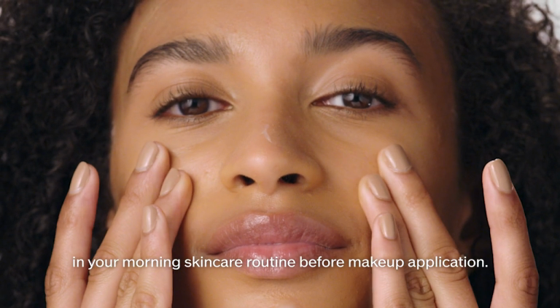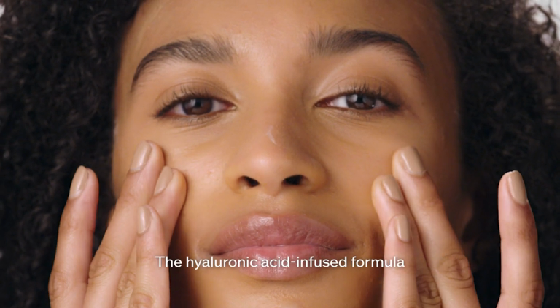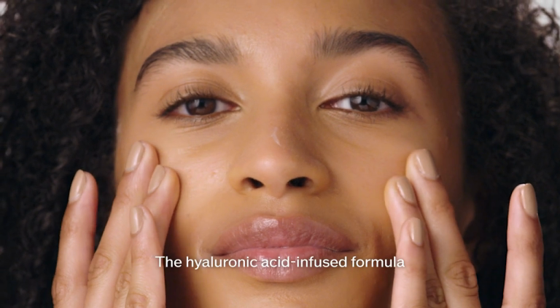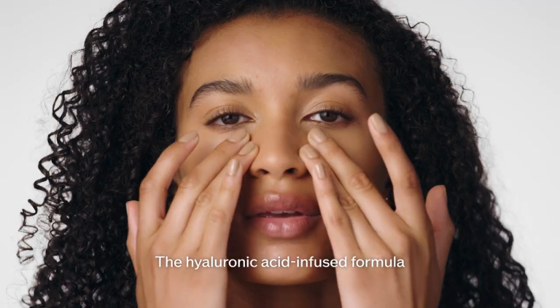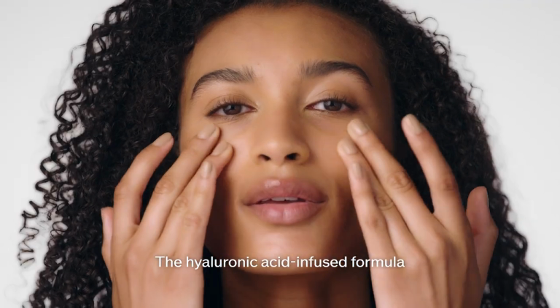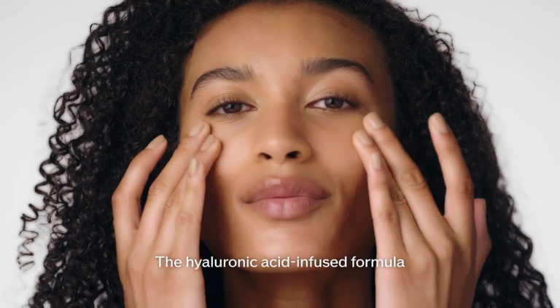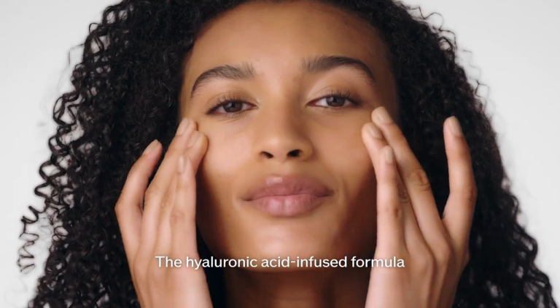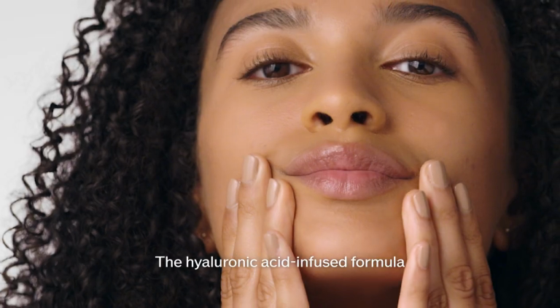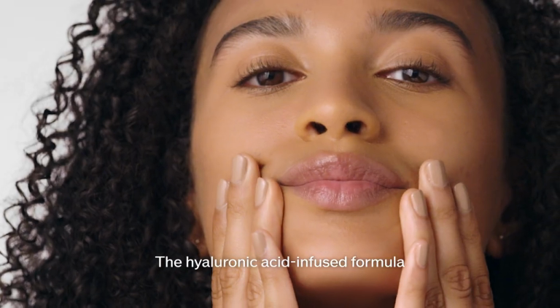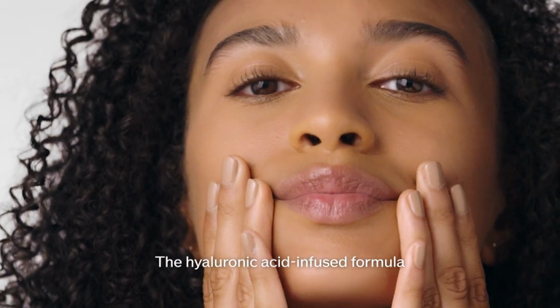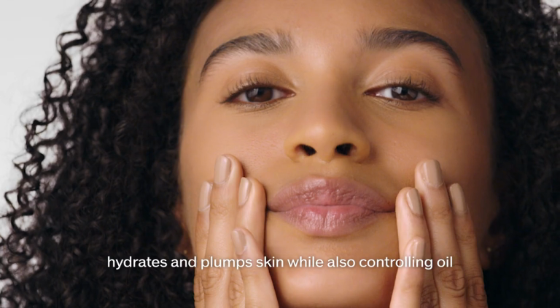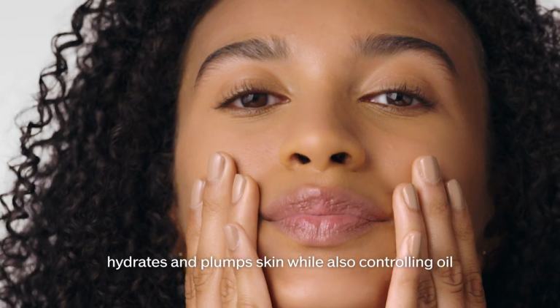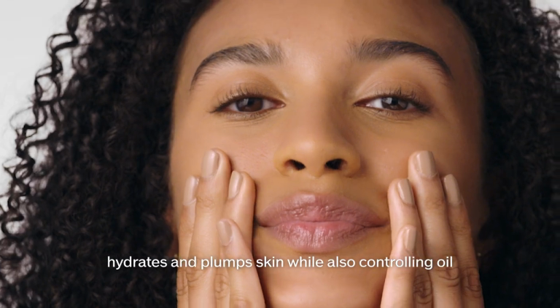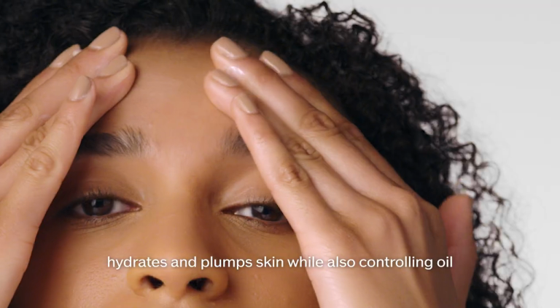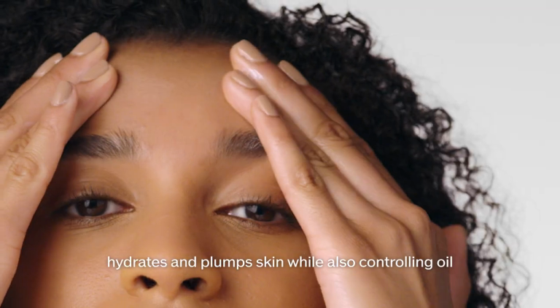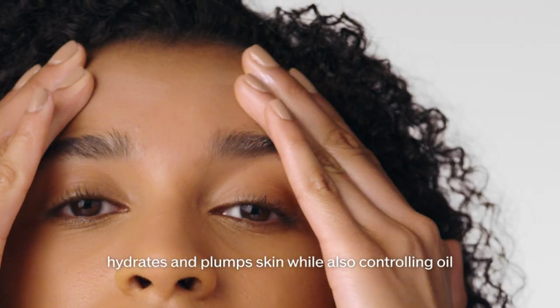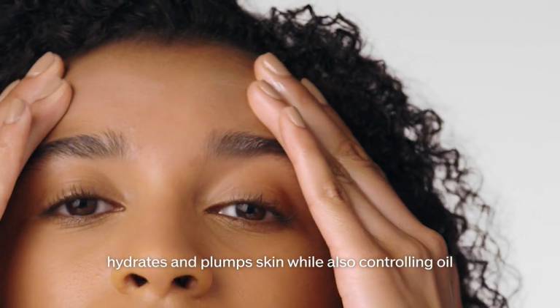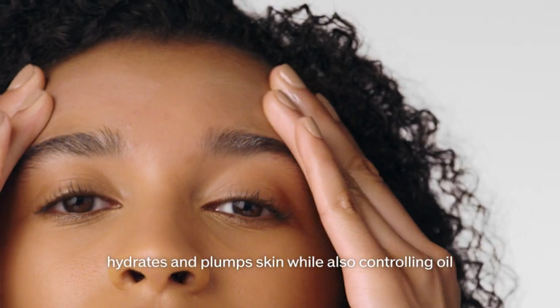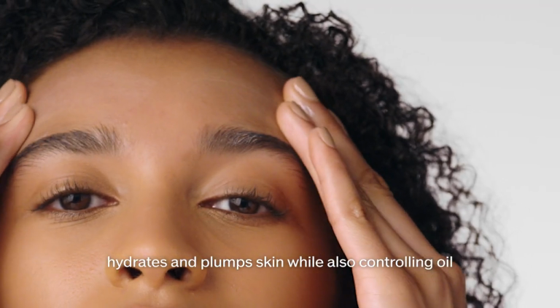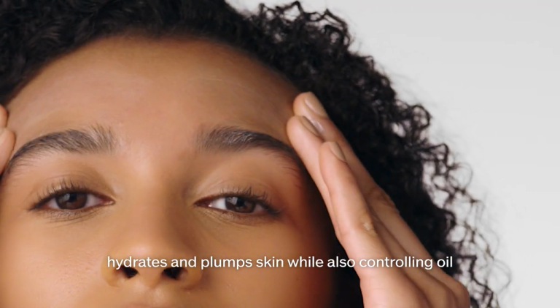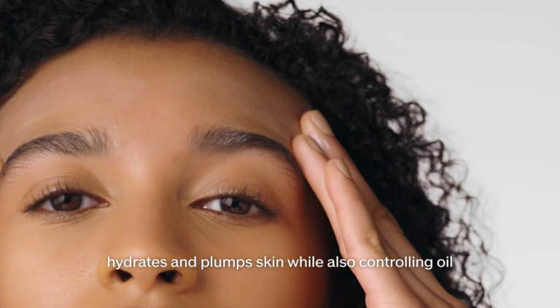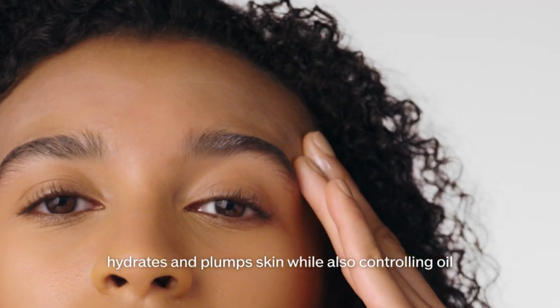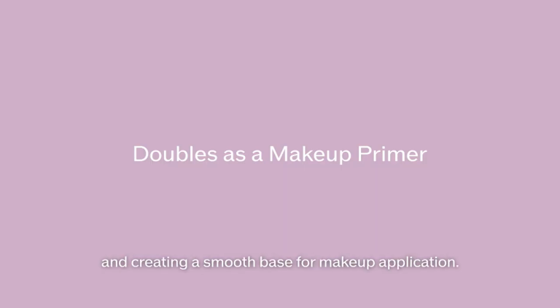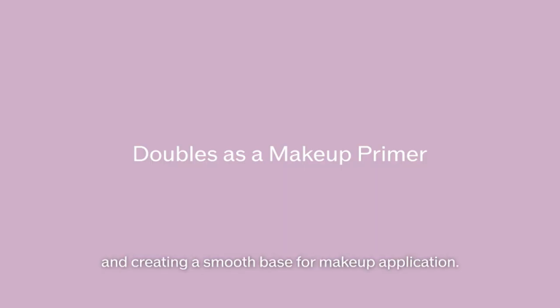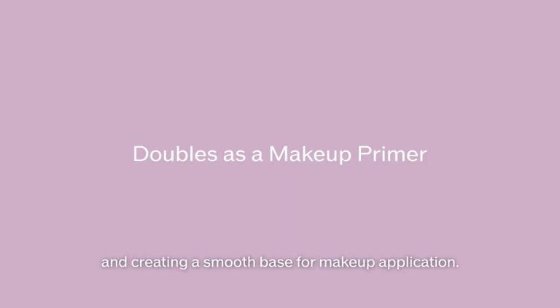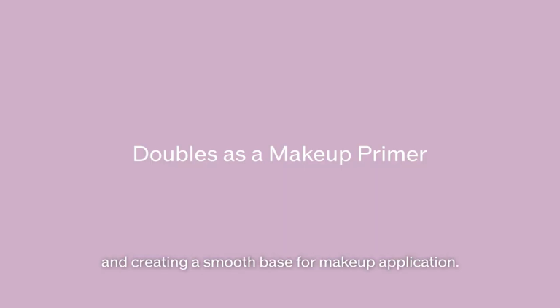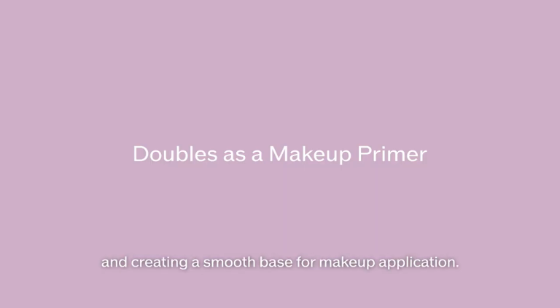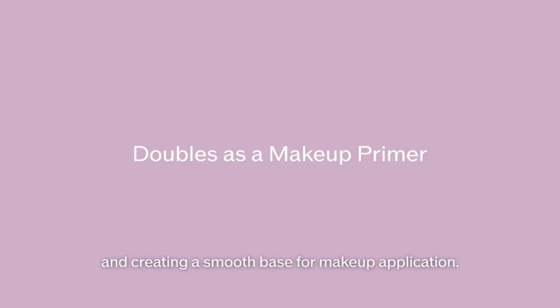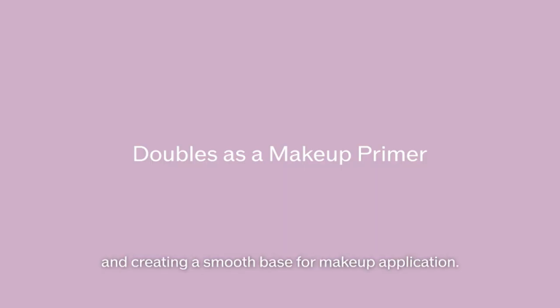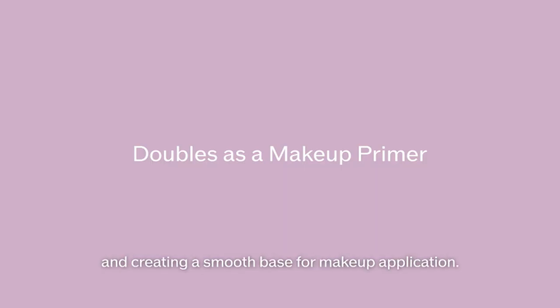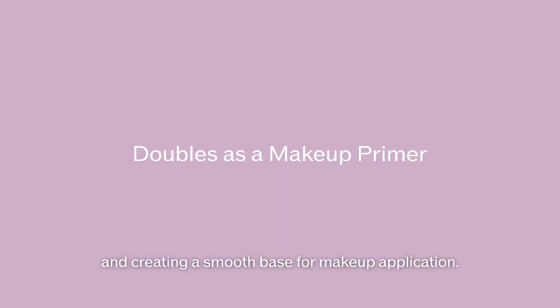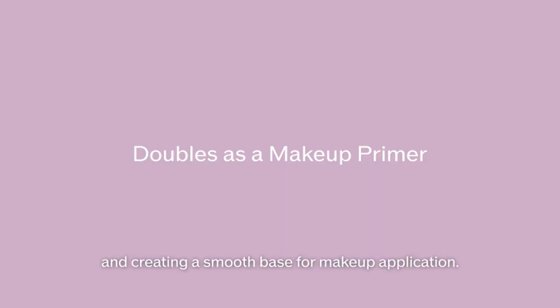The Hyaluronic Acid-infused formula hydrates and plumps skin while also controlling oil and creating a smooth base for makeup application.